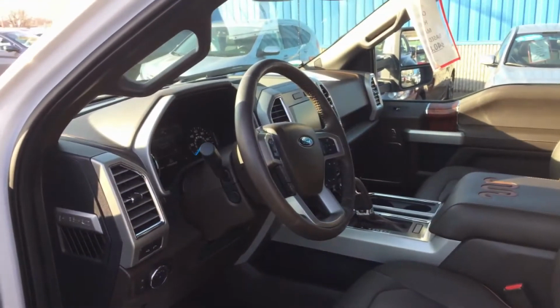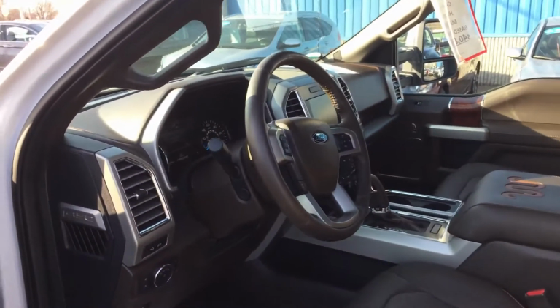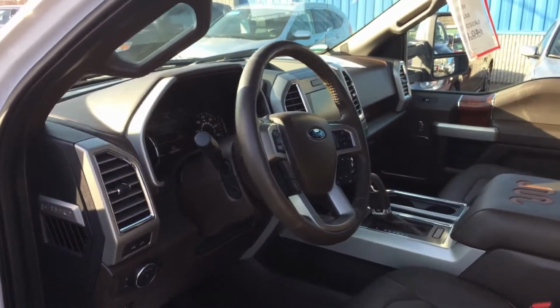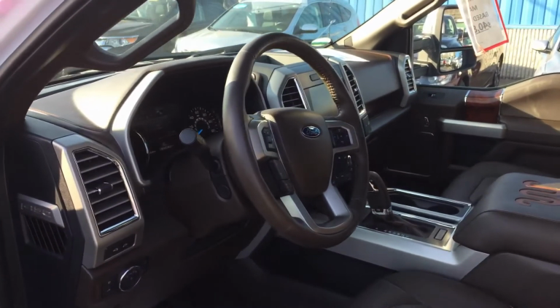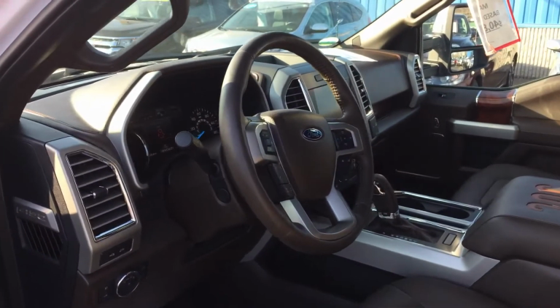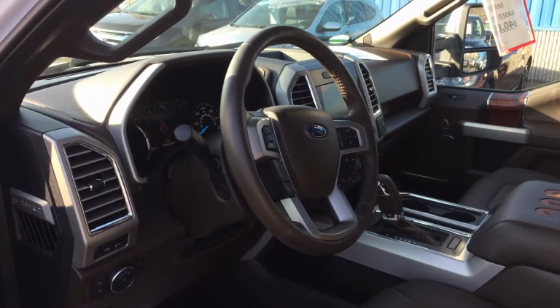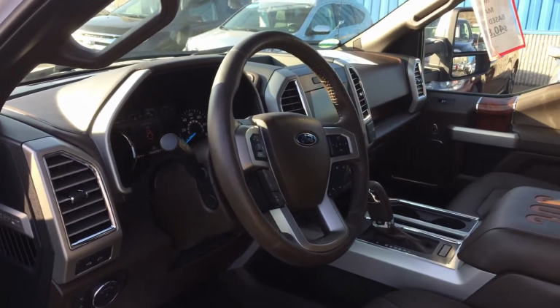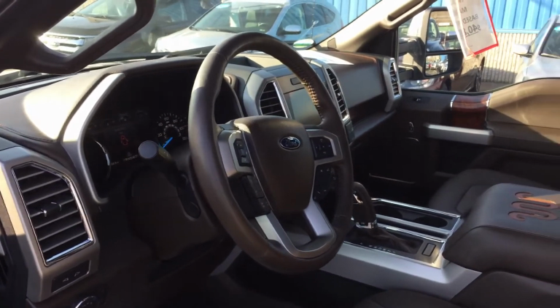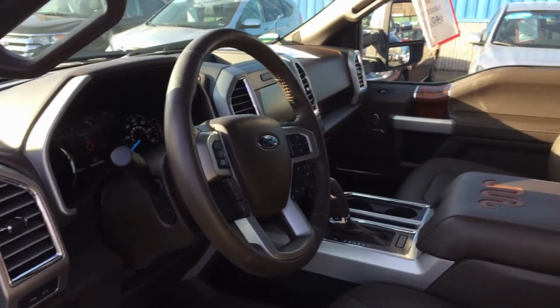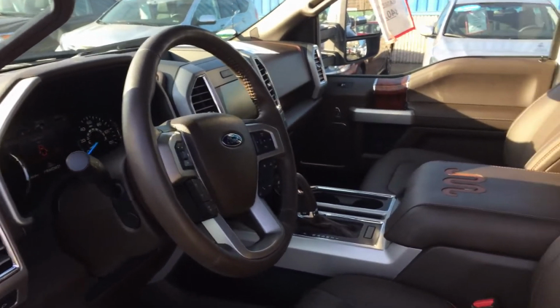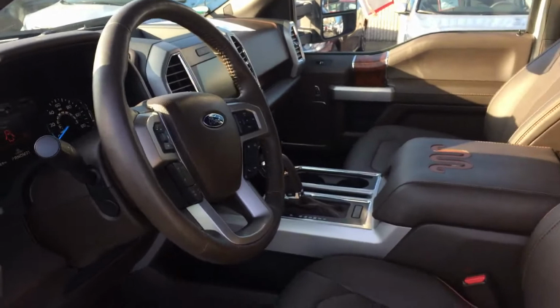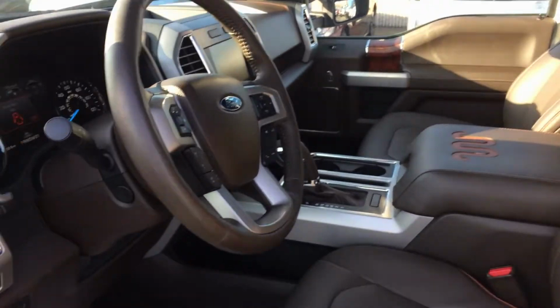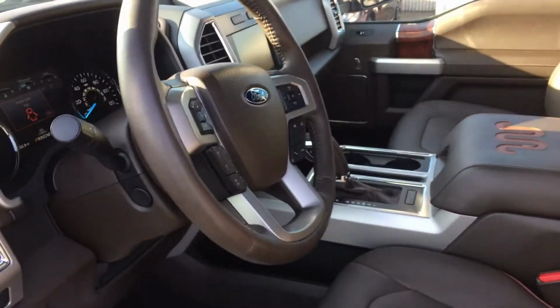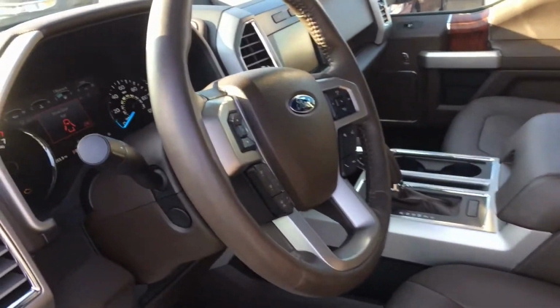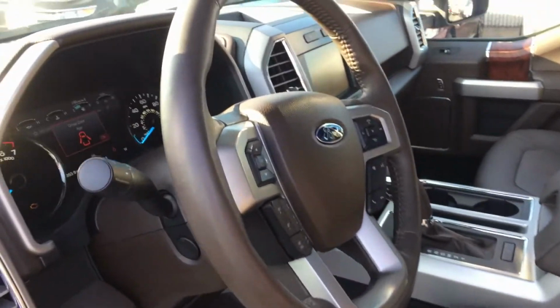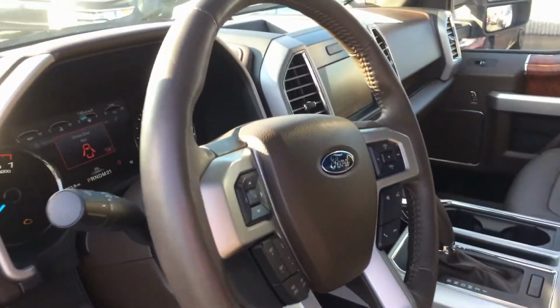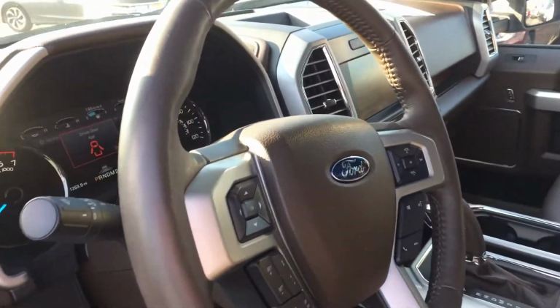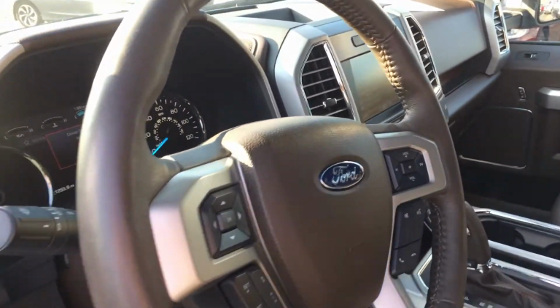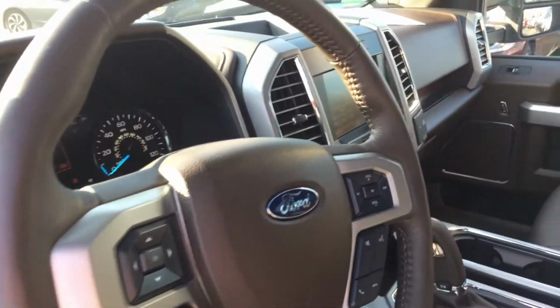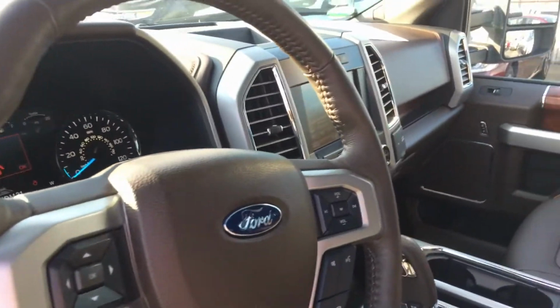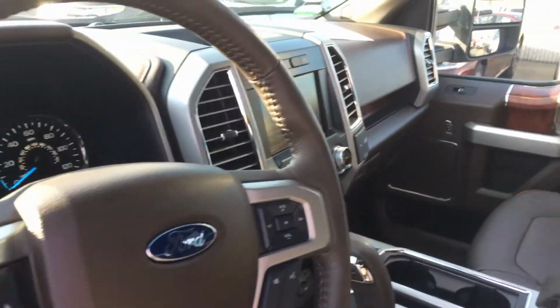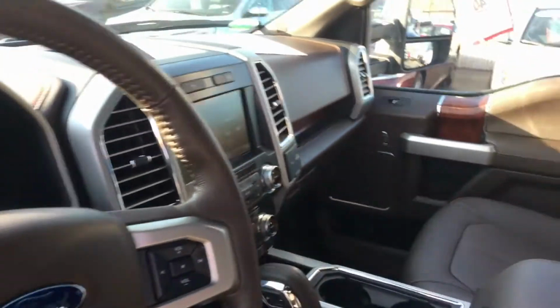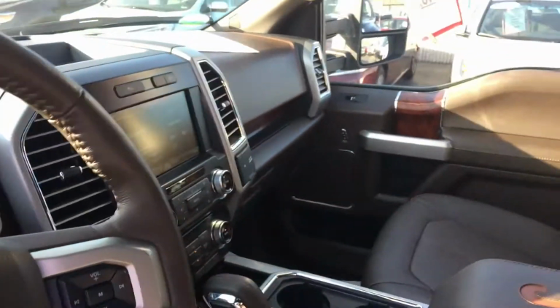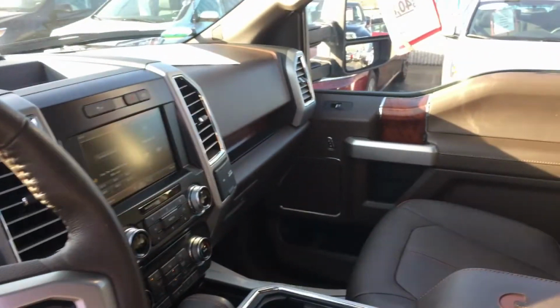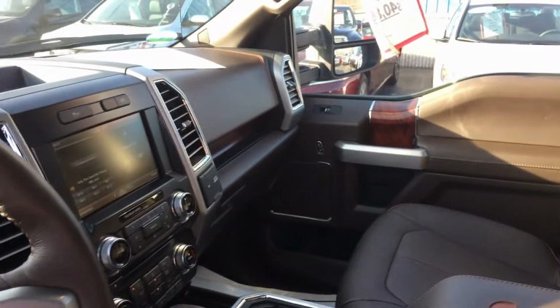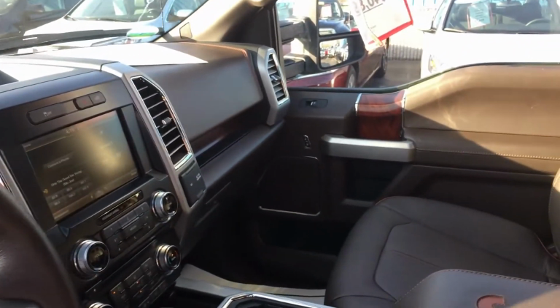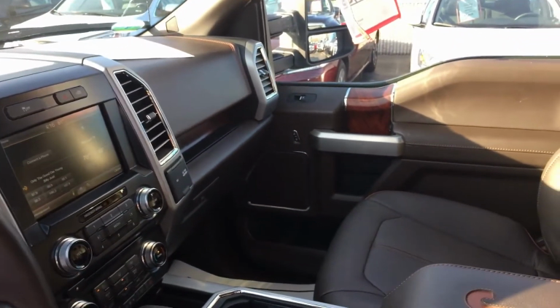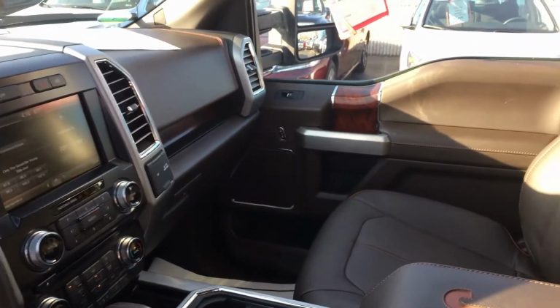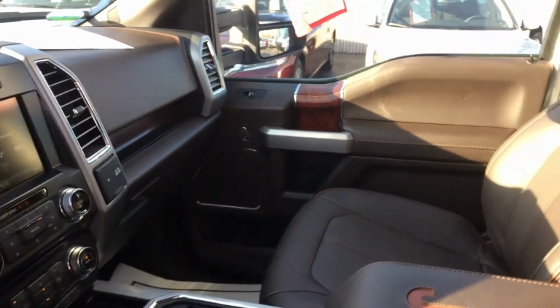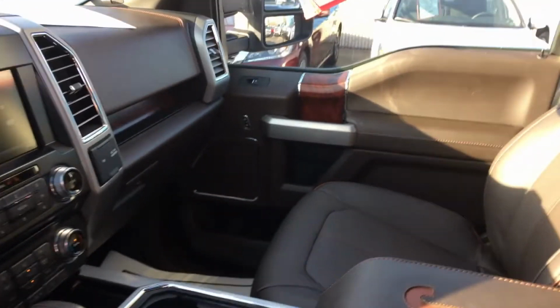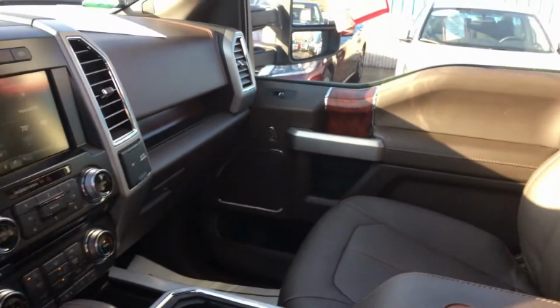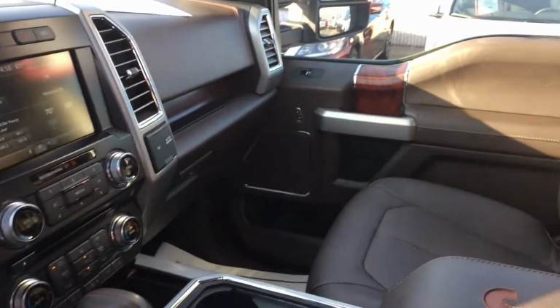Steering wheel controls. Bluetooth. Nav. Heated steering wheel.